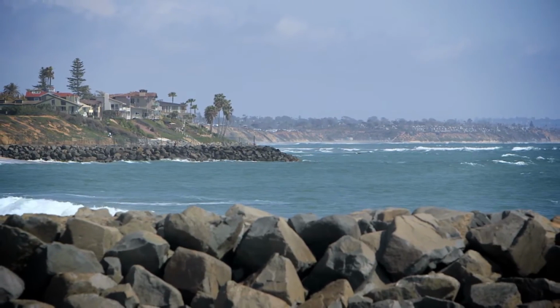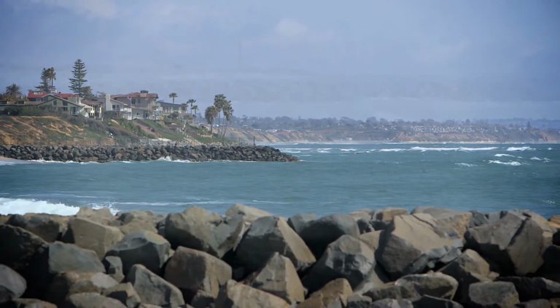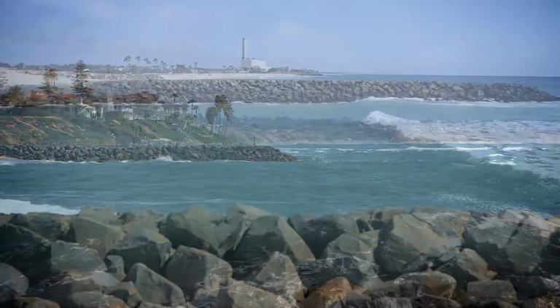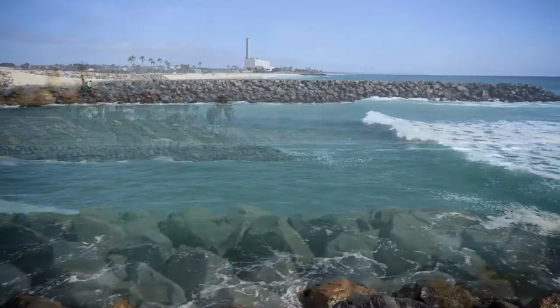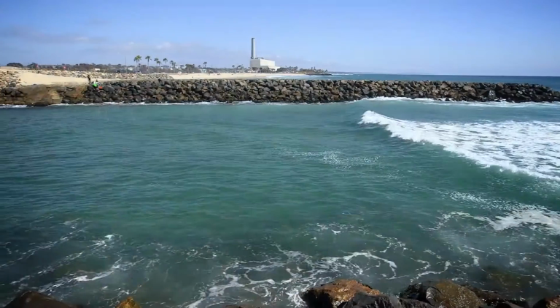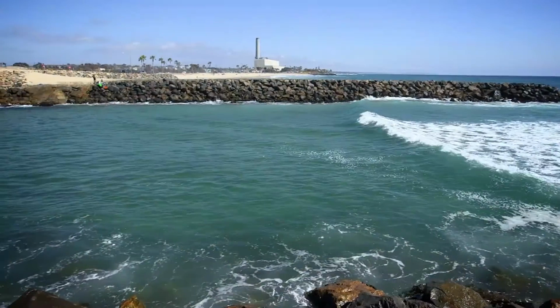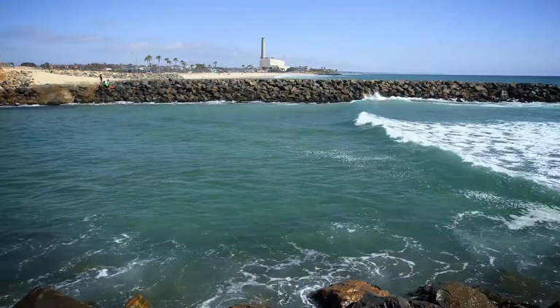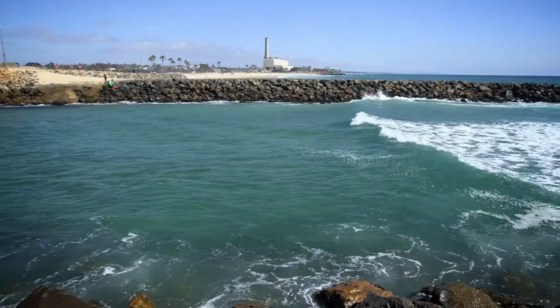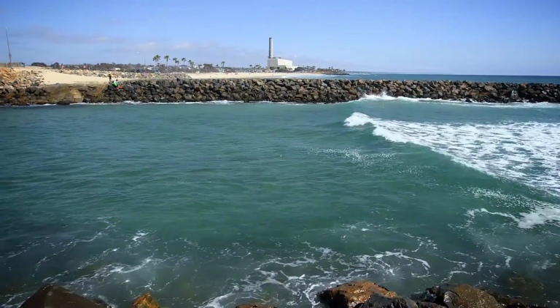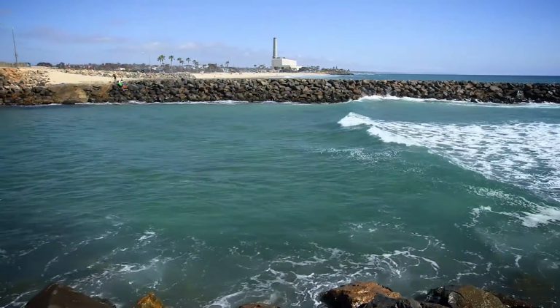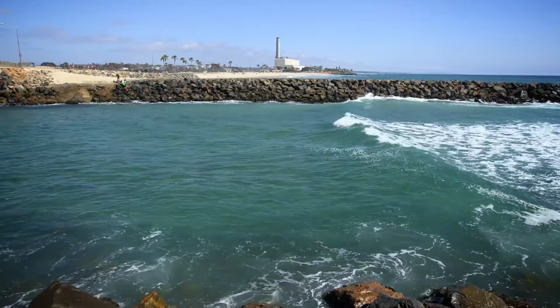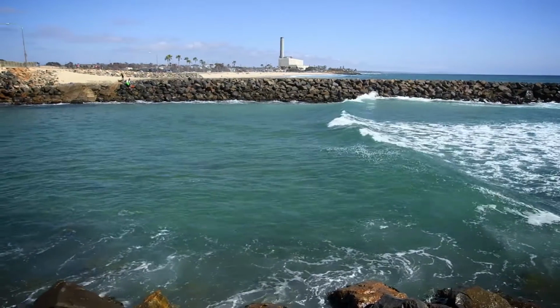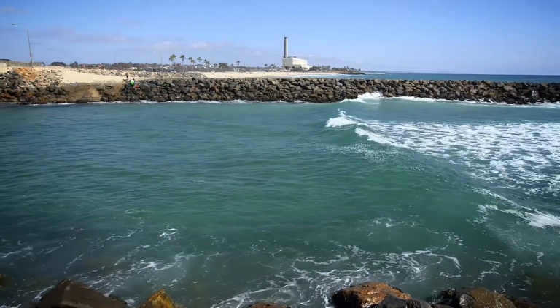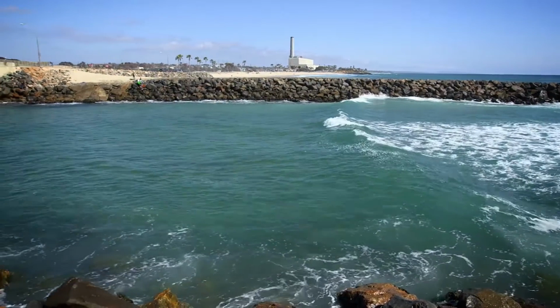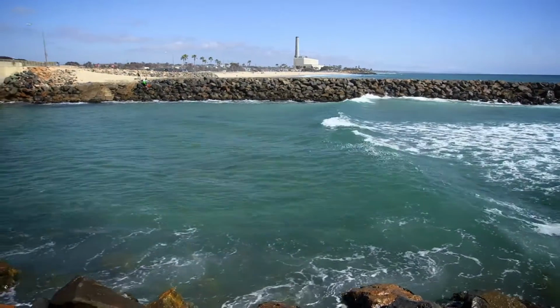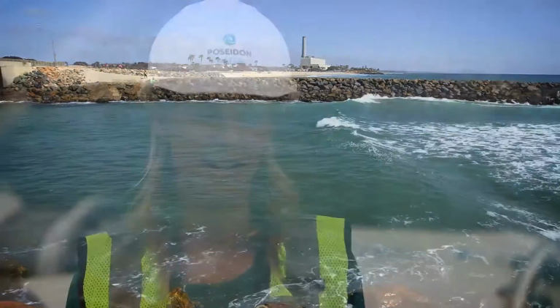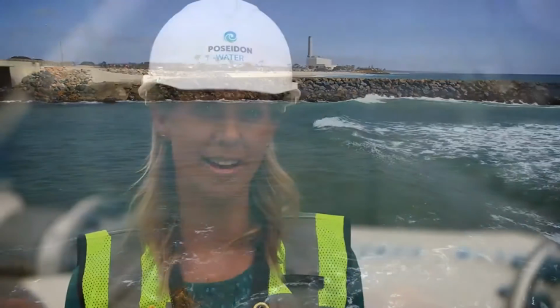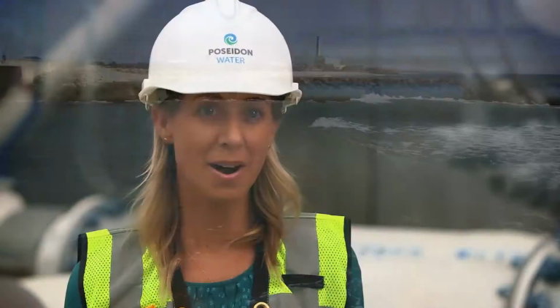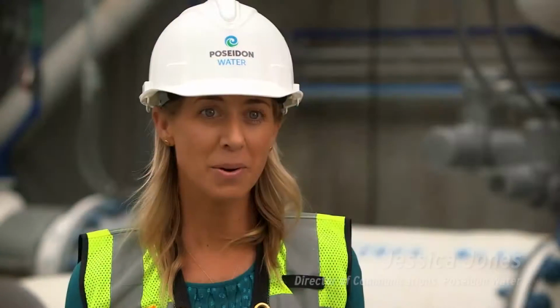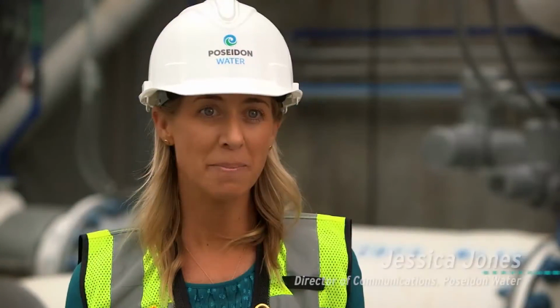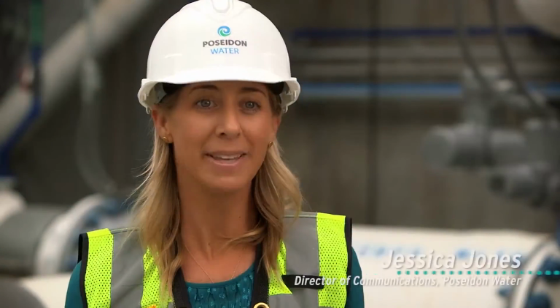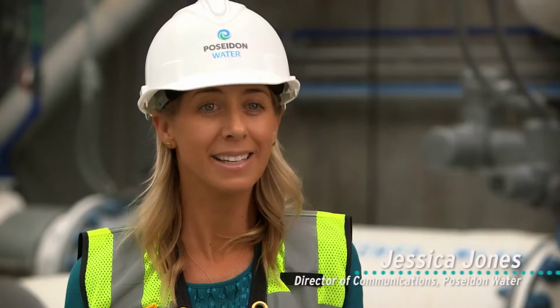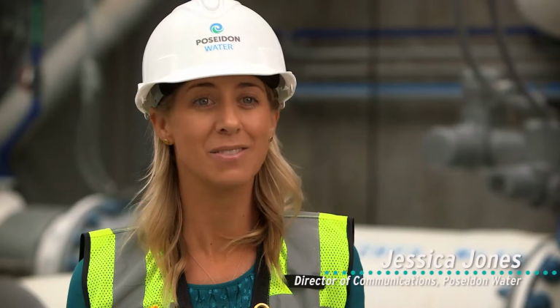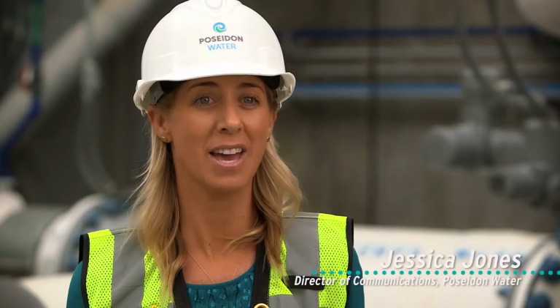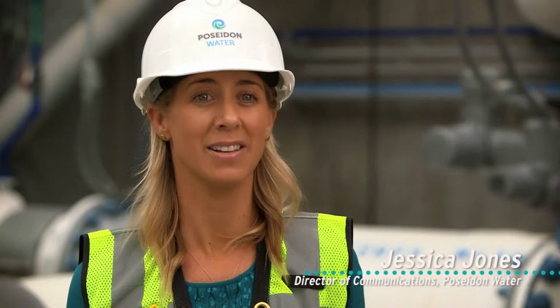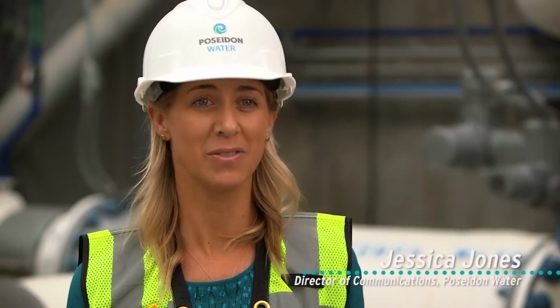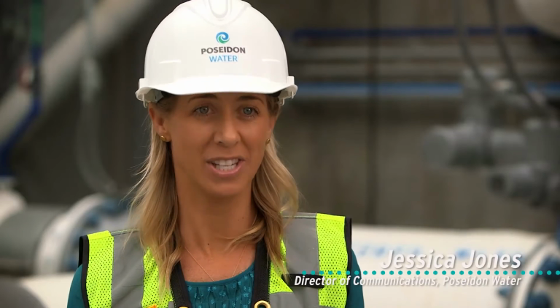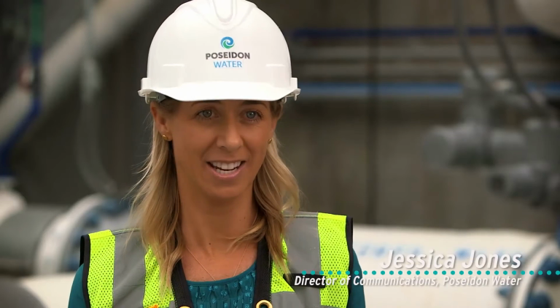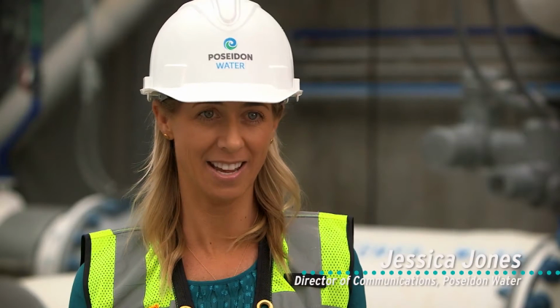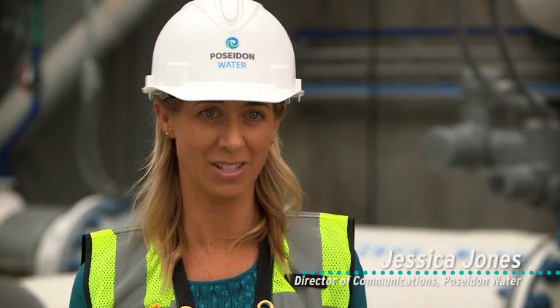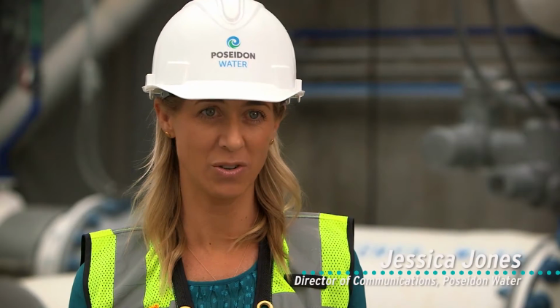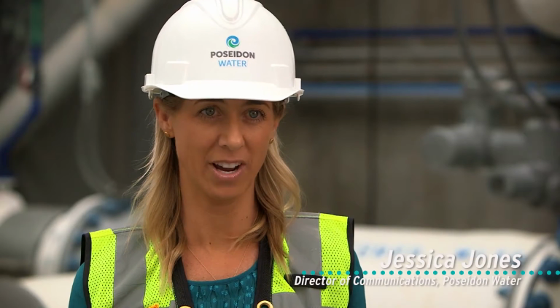Water, water everywhere — and now millions of gallons for San Diegans to drink.